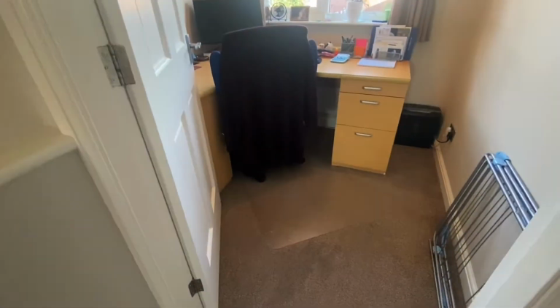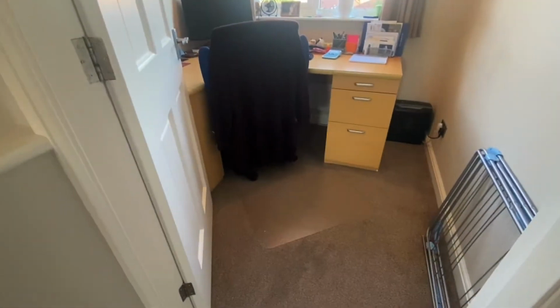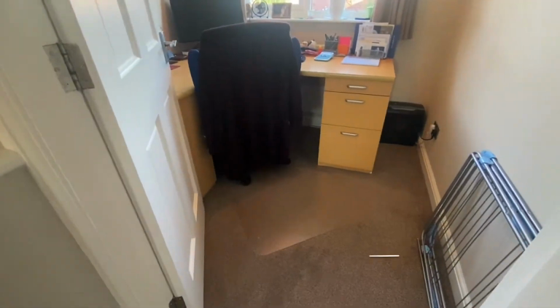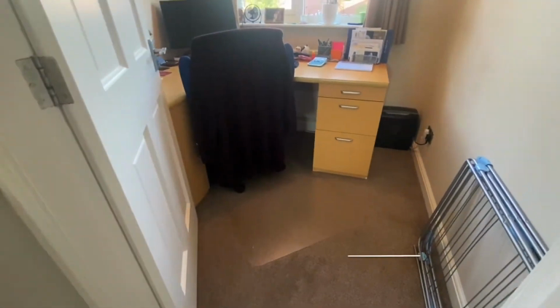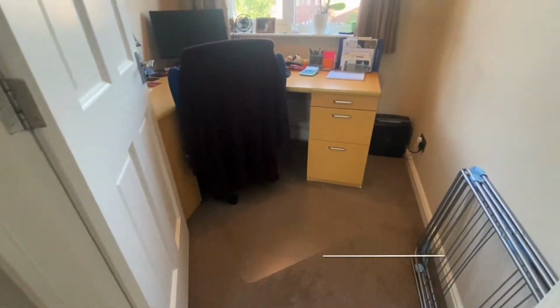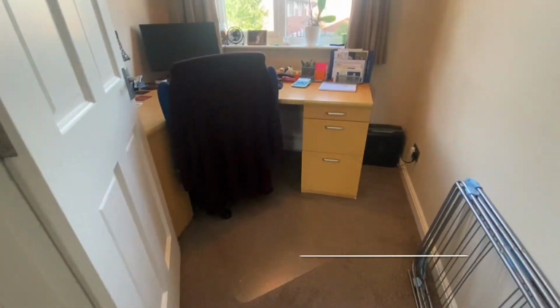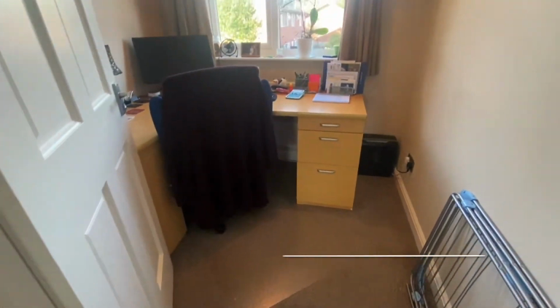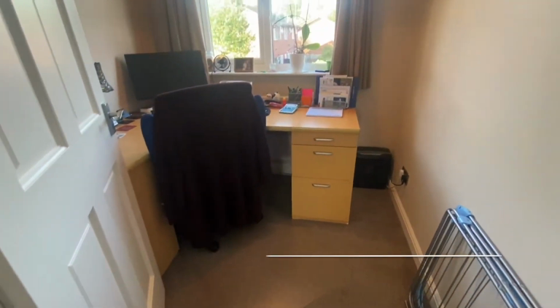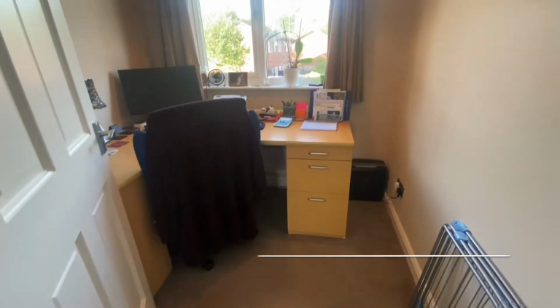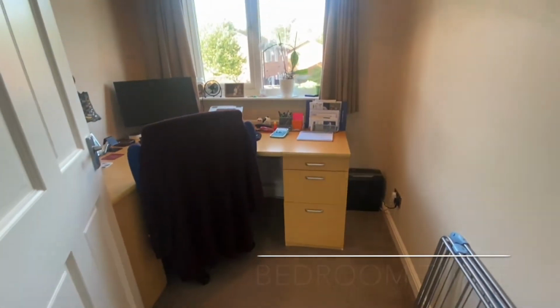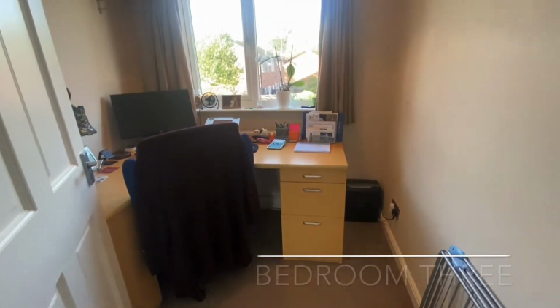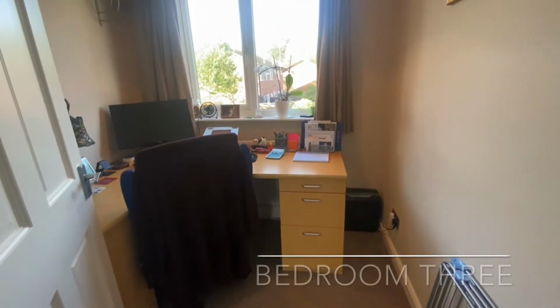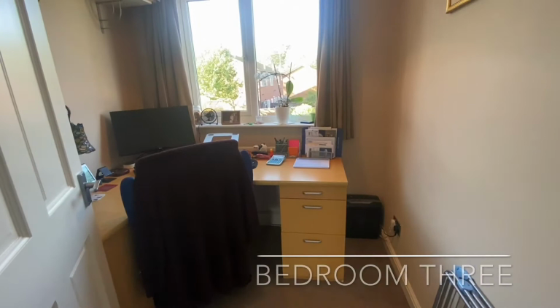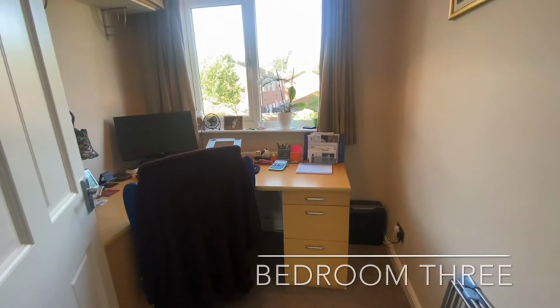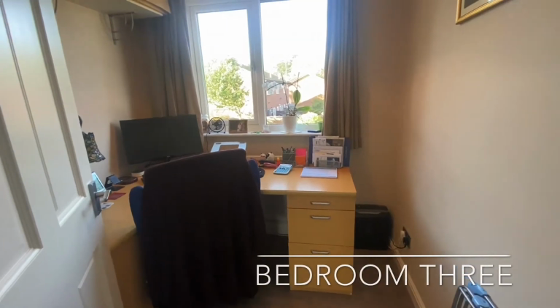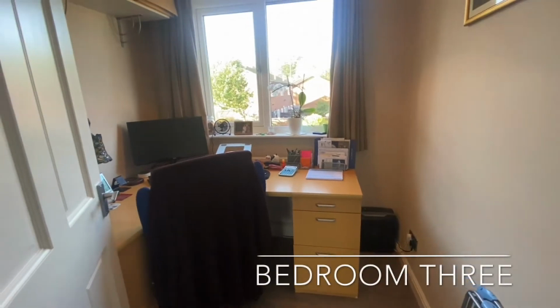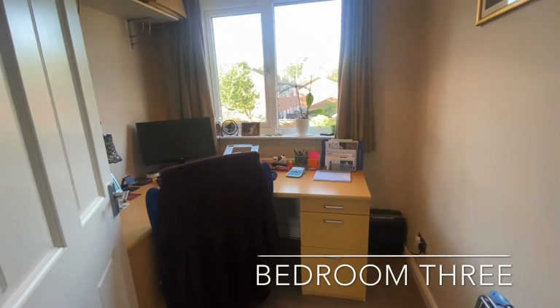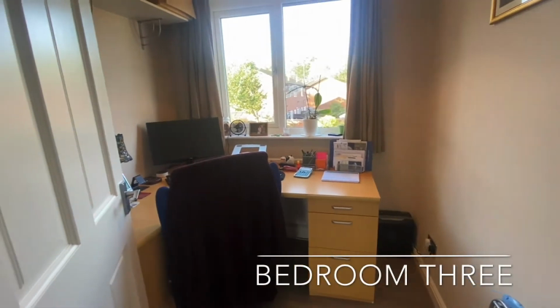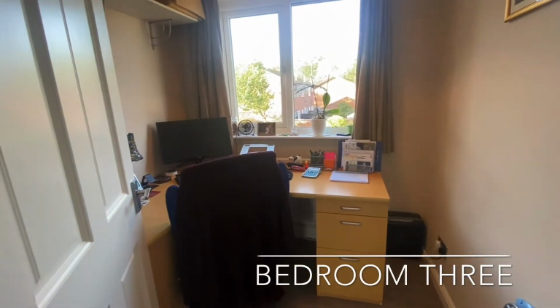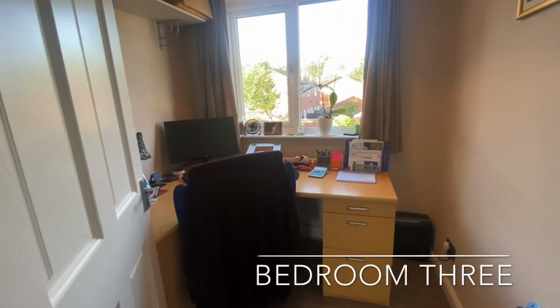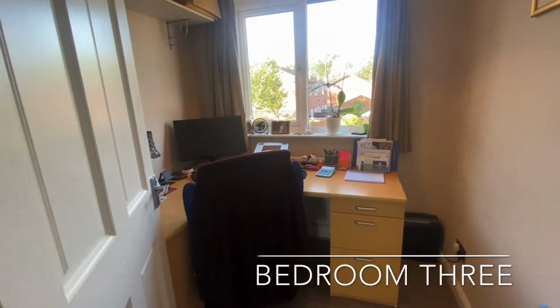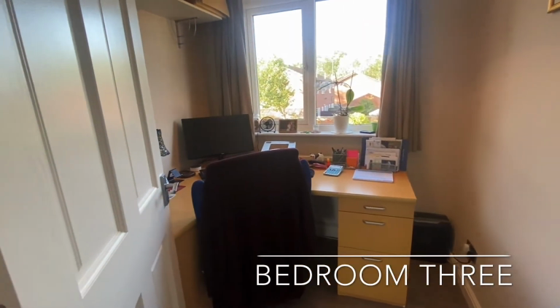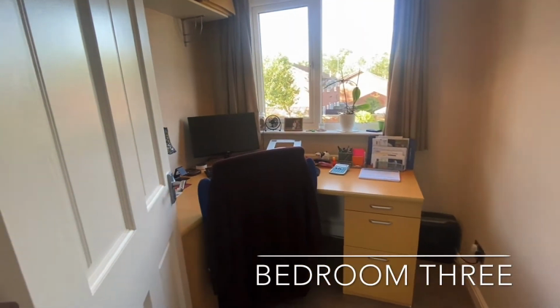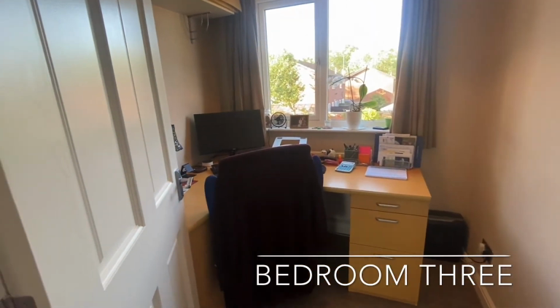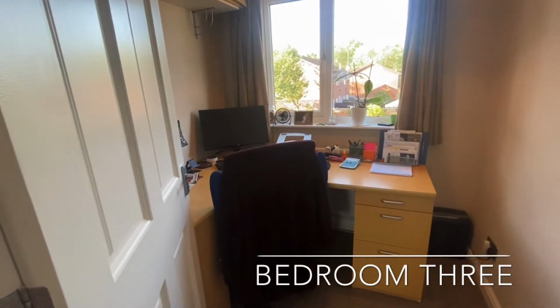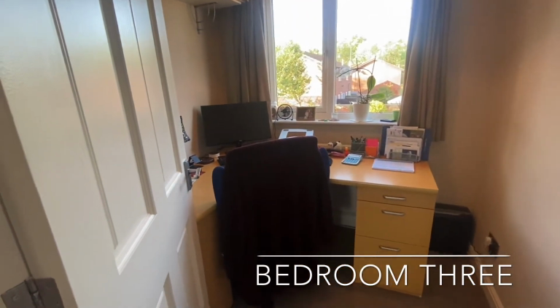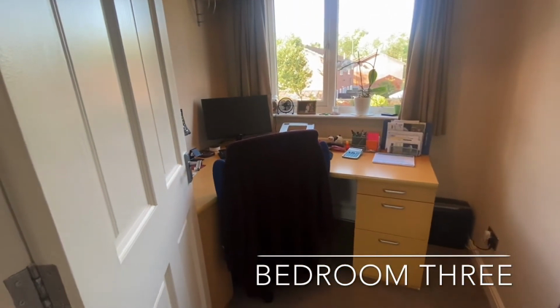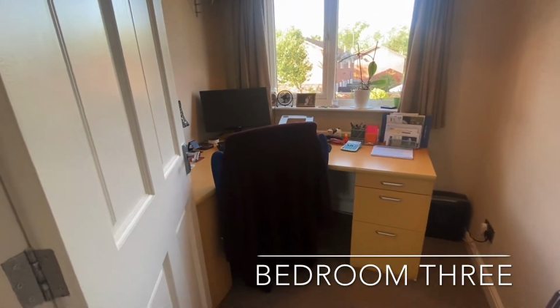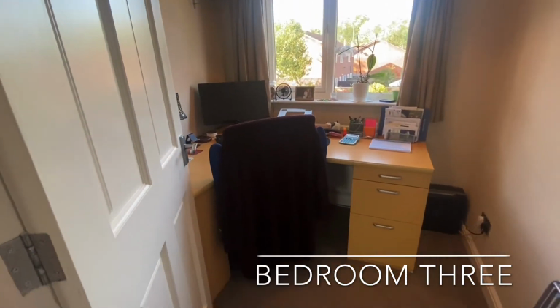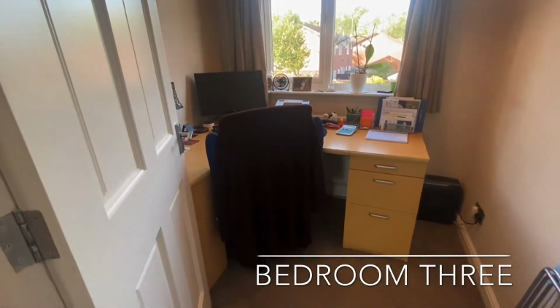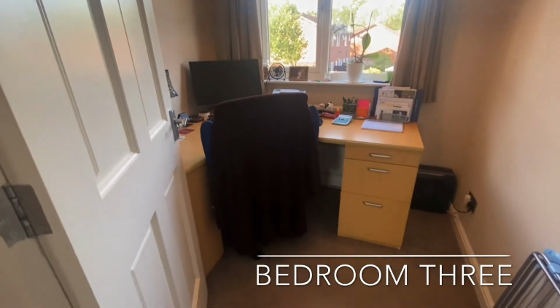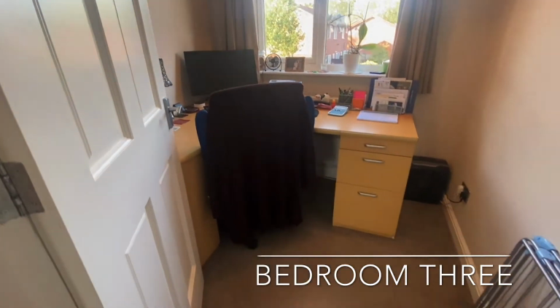Bedroom three can be found adjacent to bedroom one, ideal to be used as a single bedroom or study.